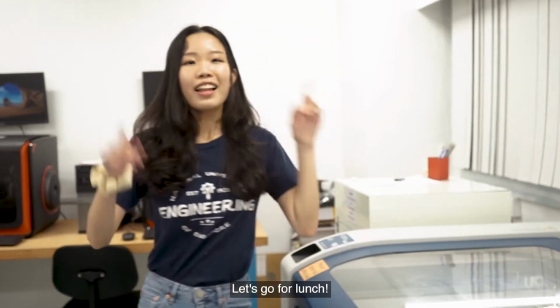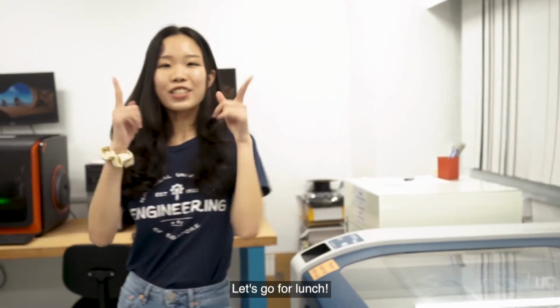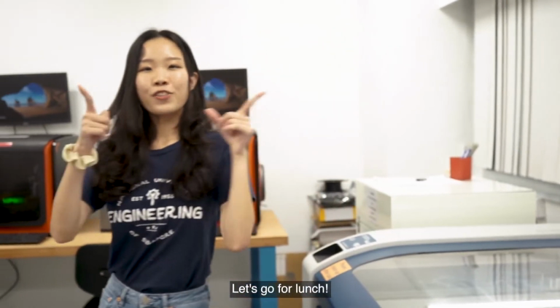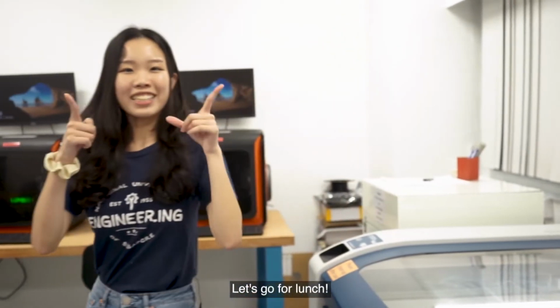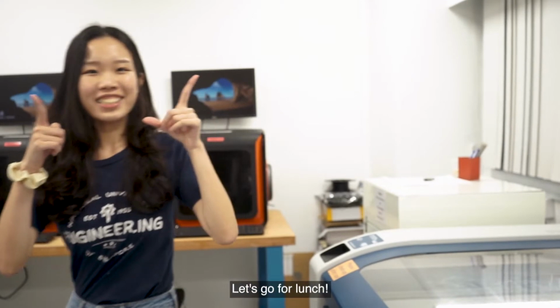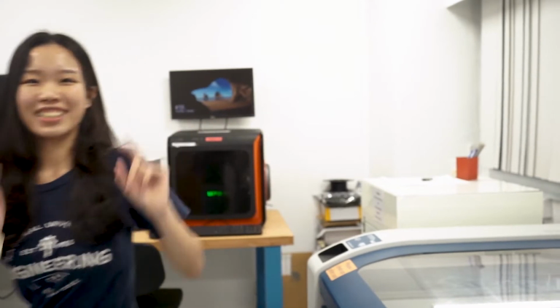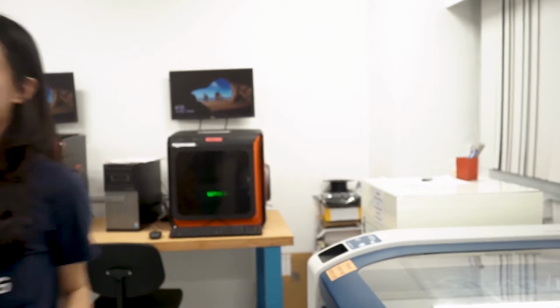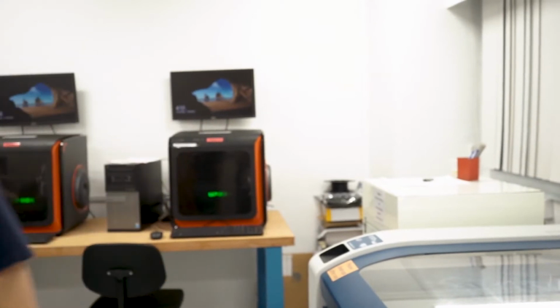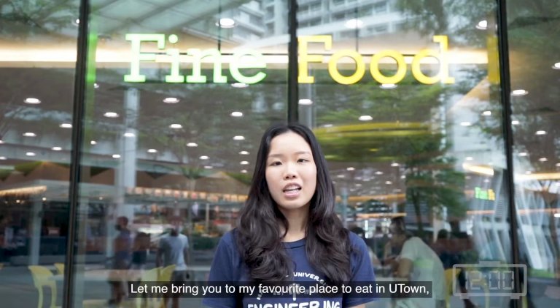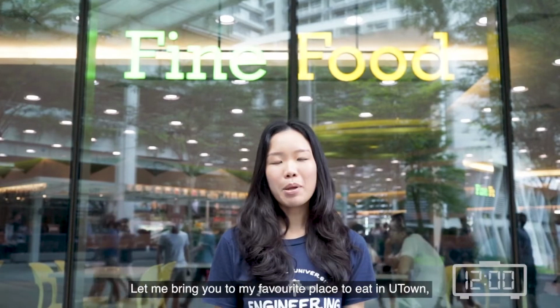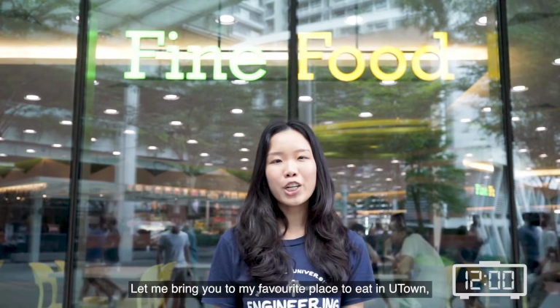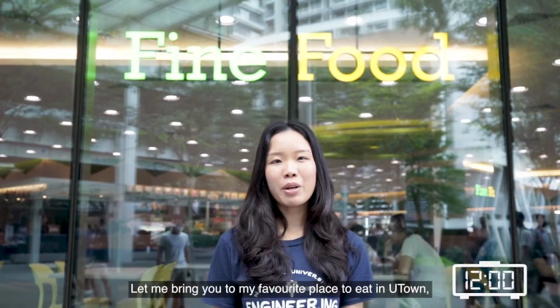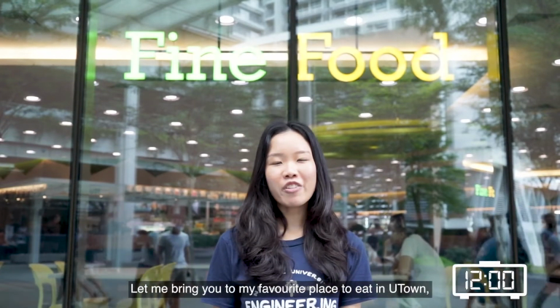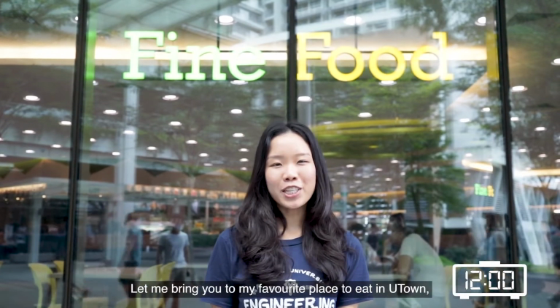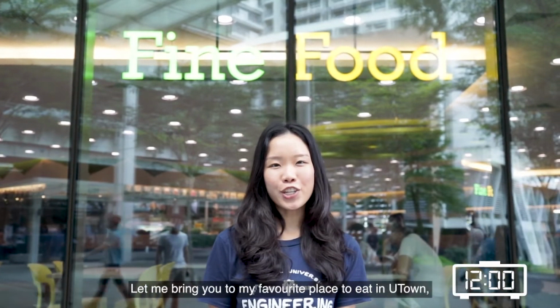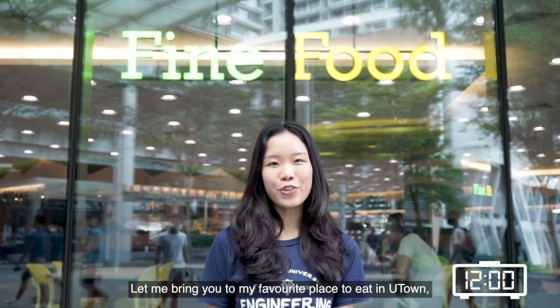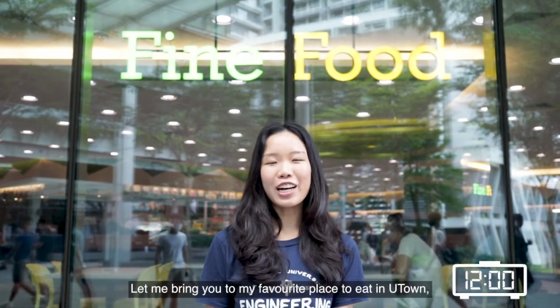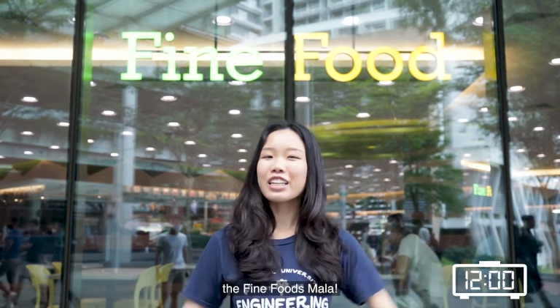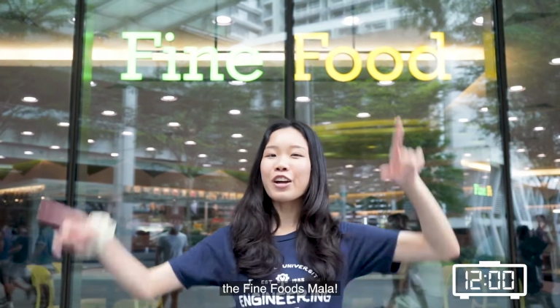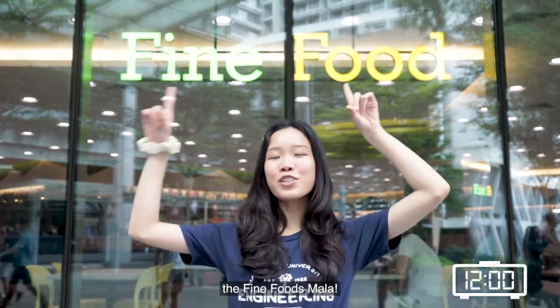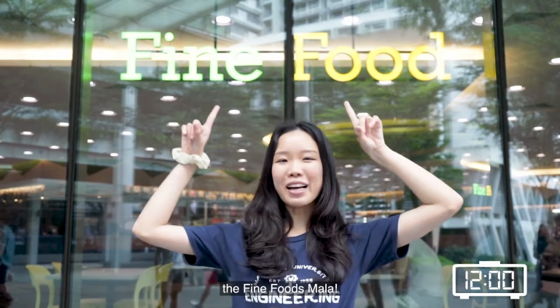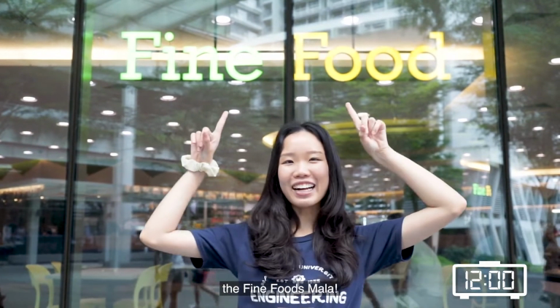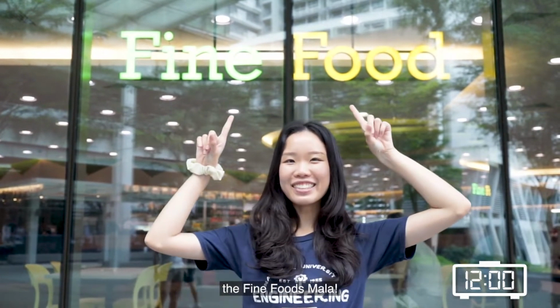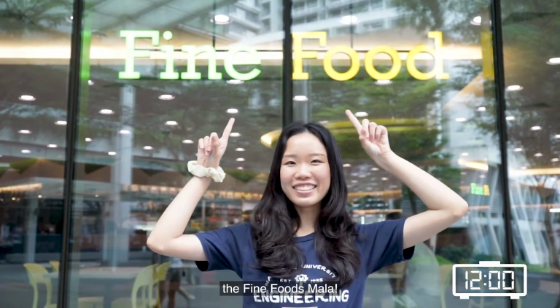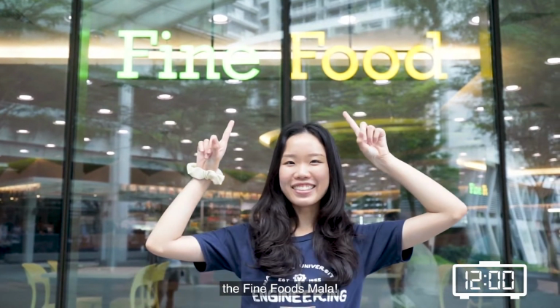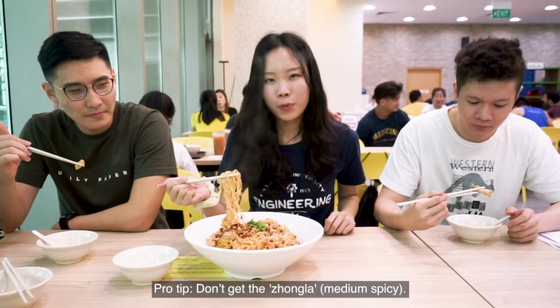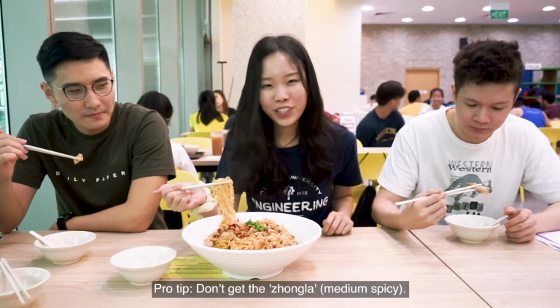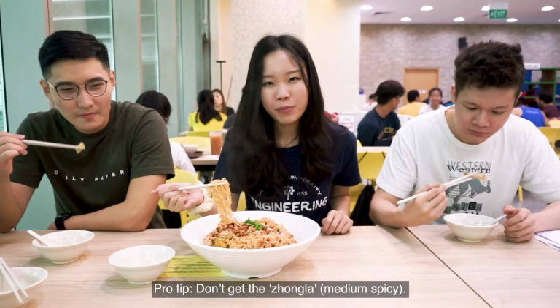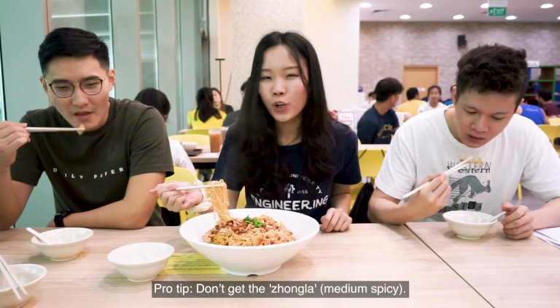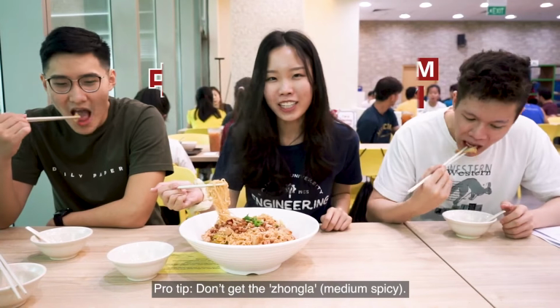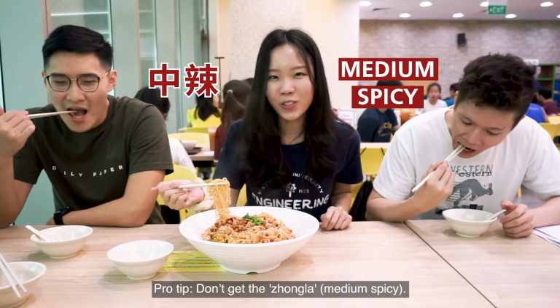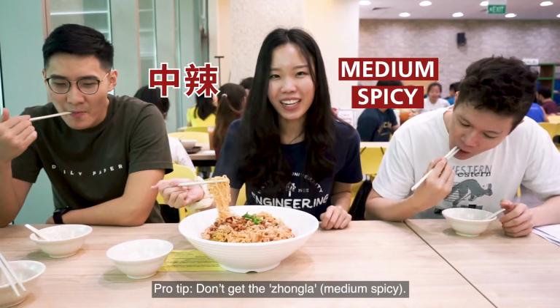Let's go for lunch! Let me bring you to my favourite place to eat in U-Town, the fine foods ma la. Pro tip: don't get the zhong la.